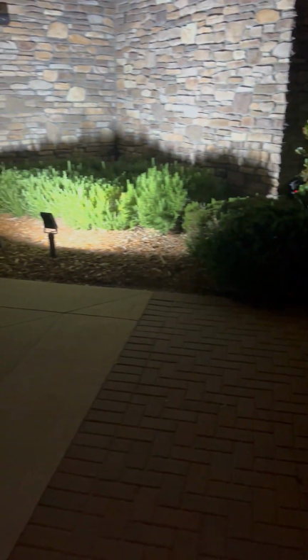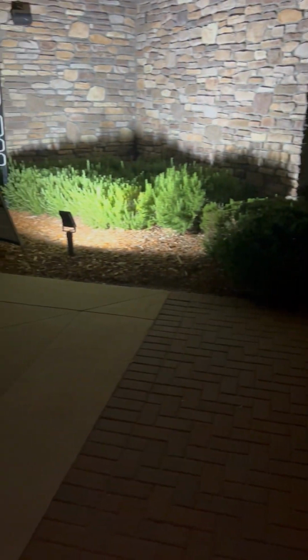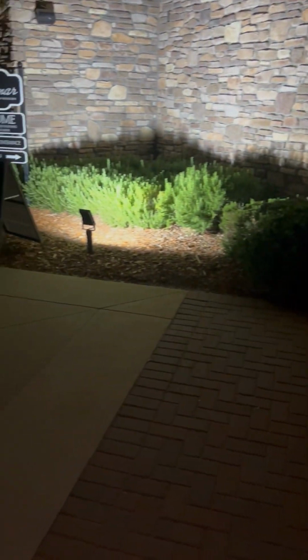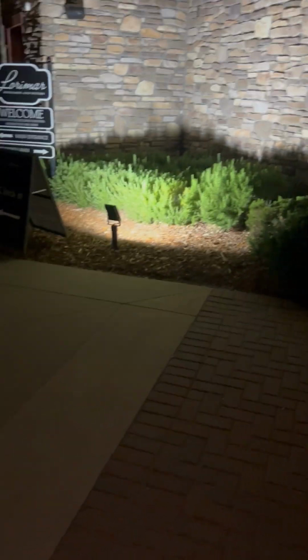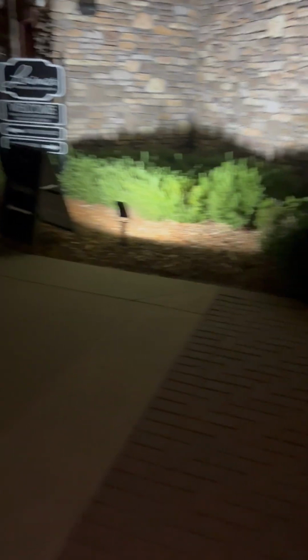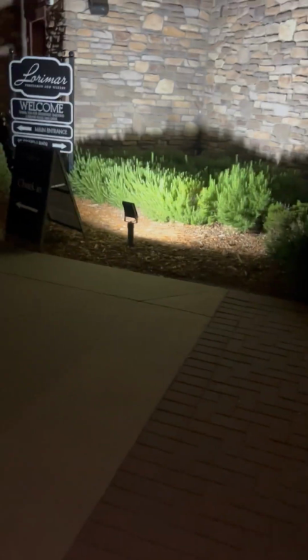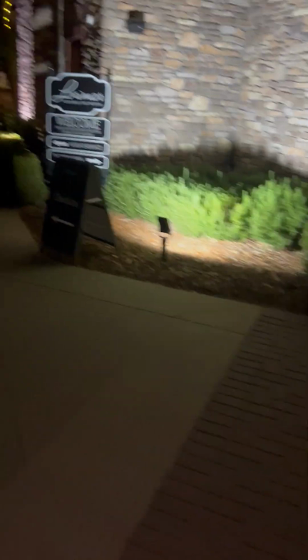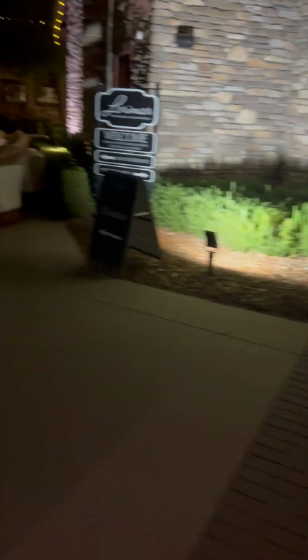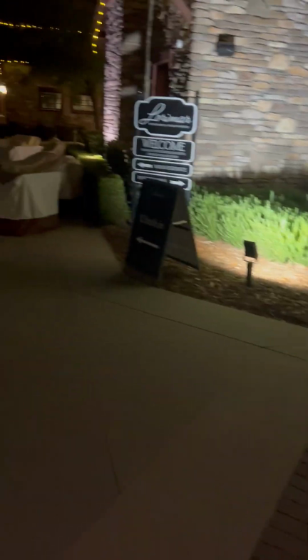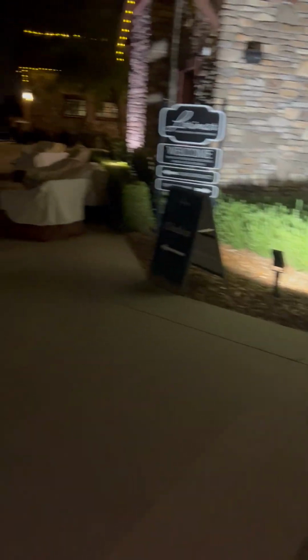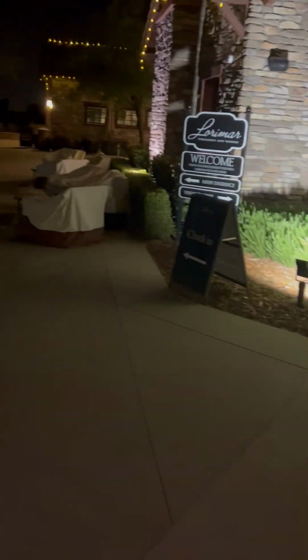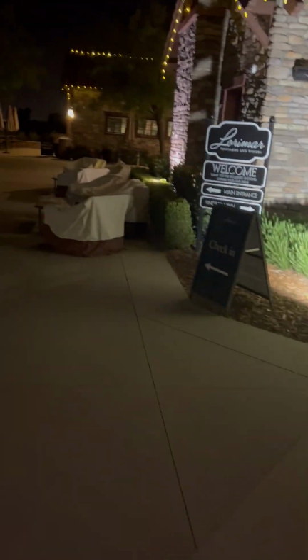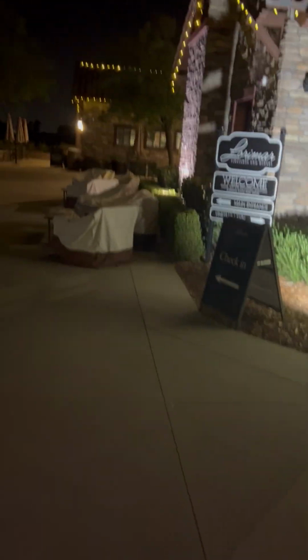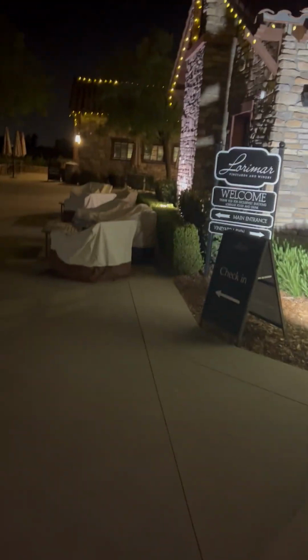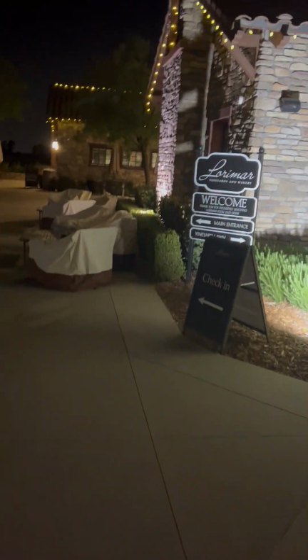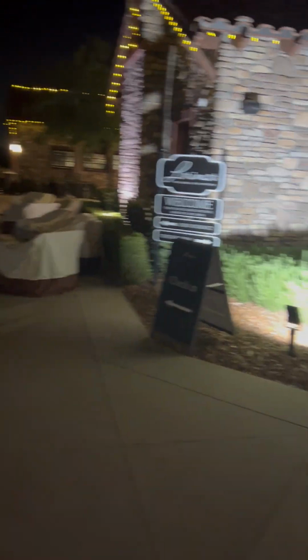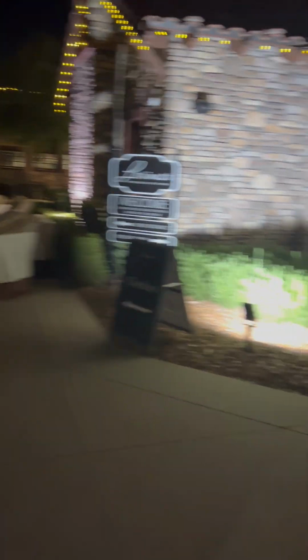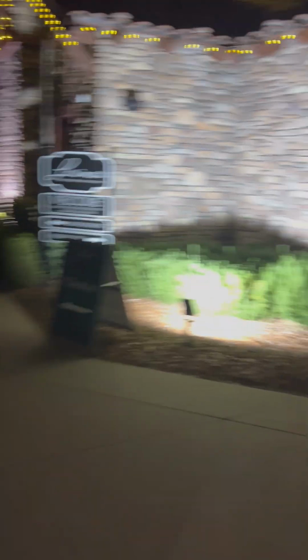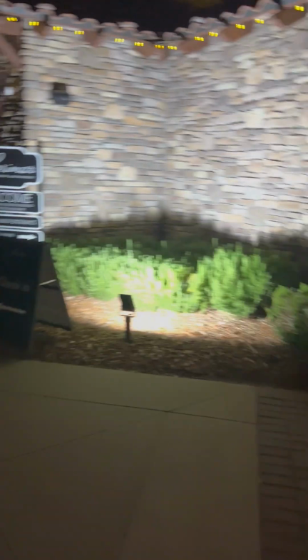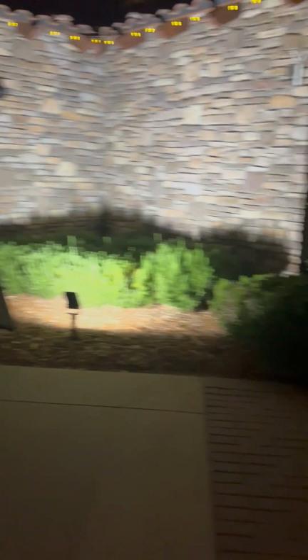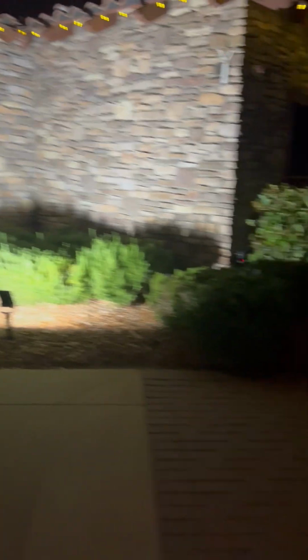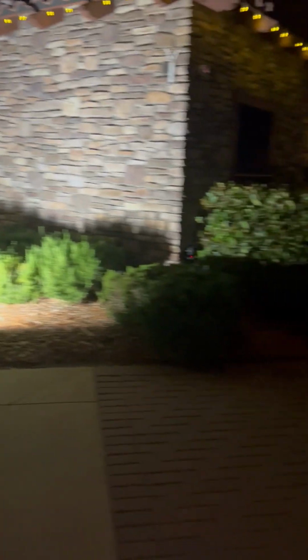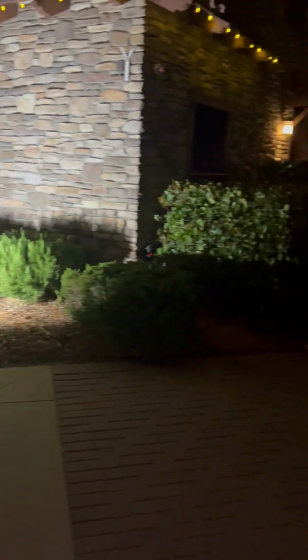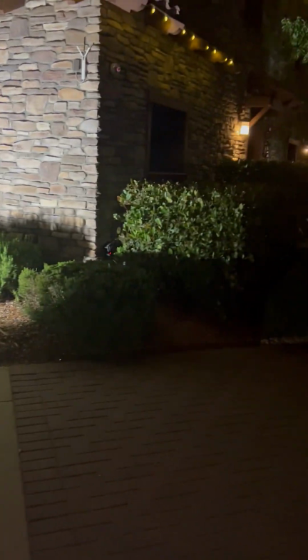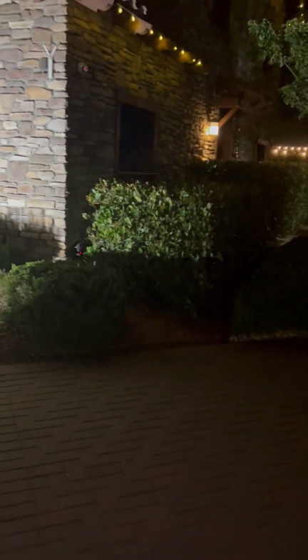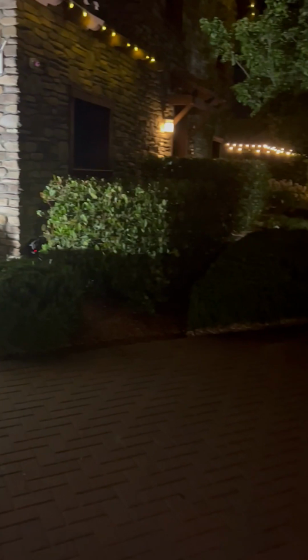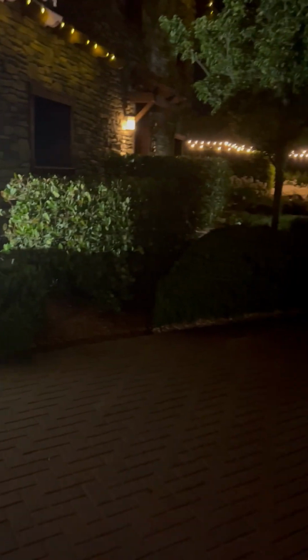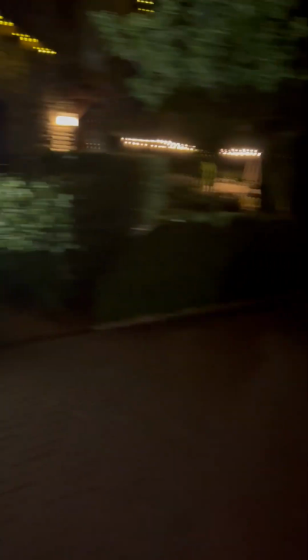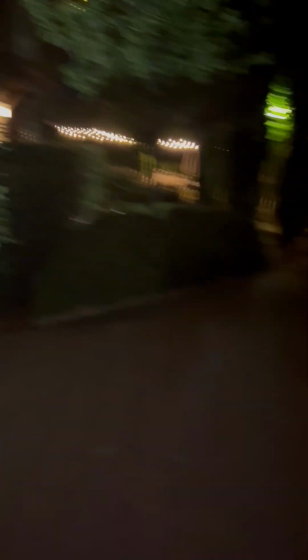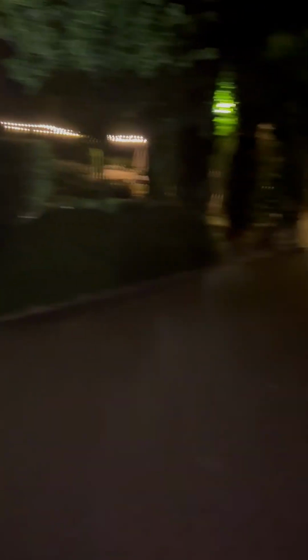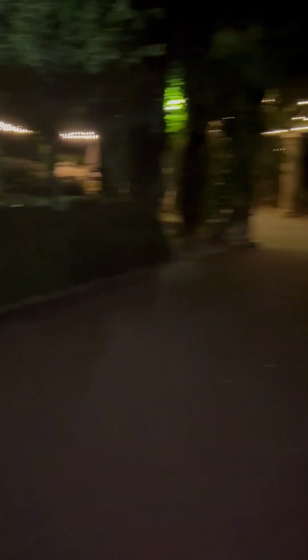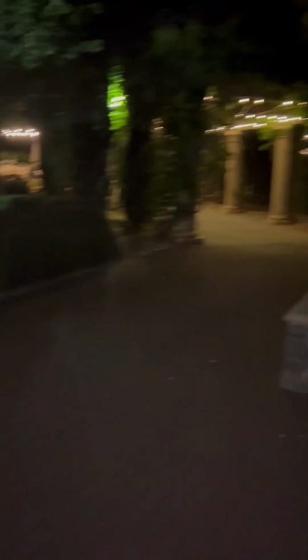Hey Mark, here we are at Lorimar Winery. I was in town so I thought I'd stop by and take a look at what you have going on.